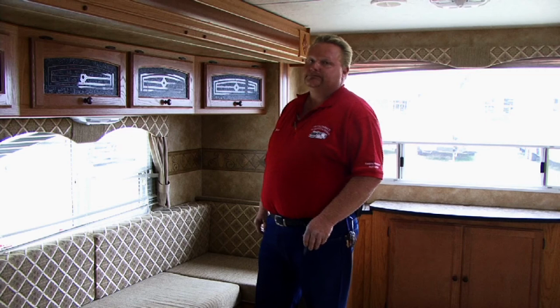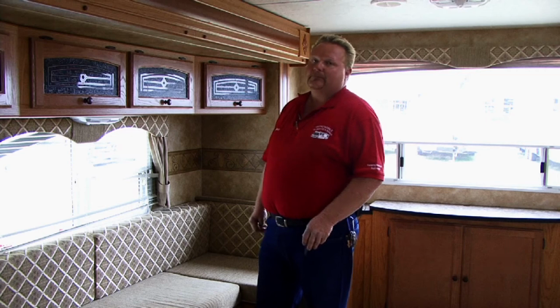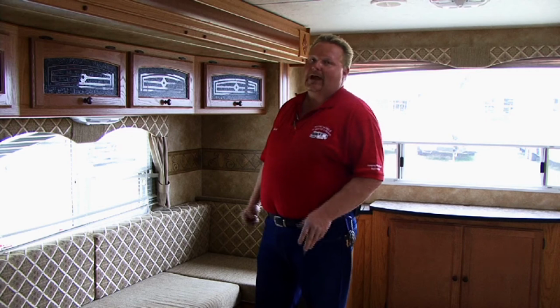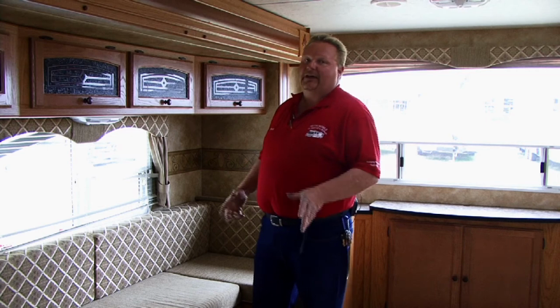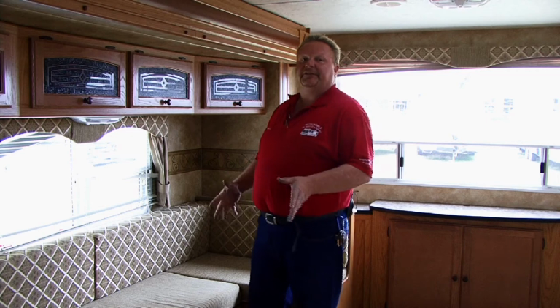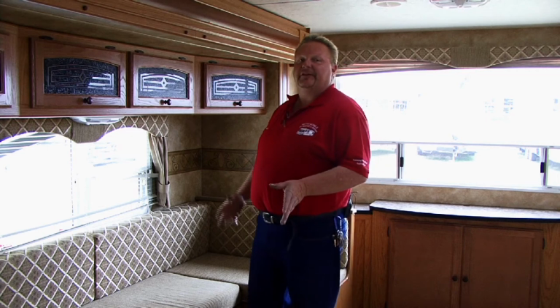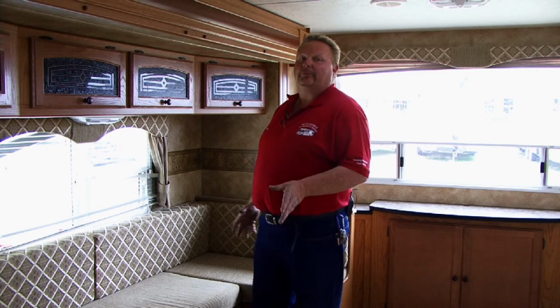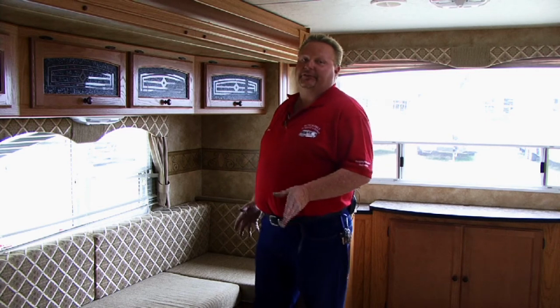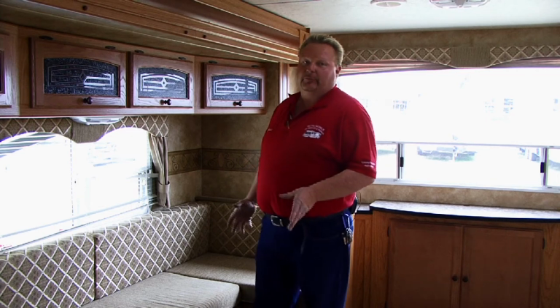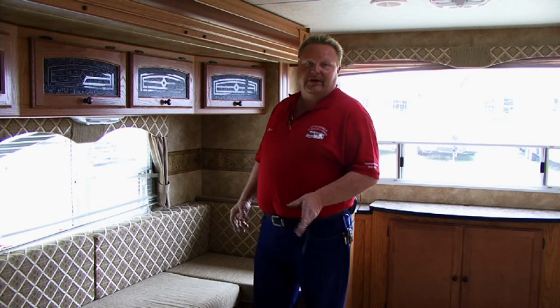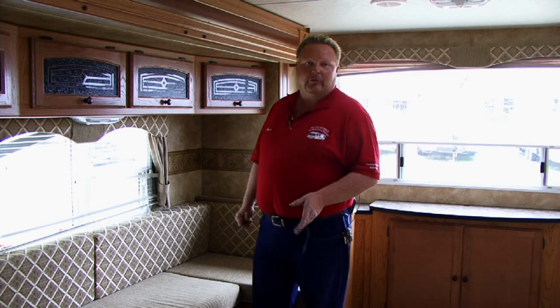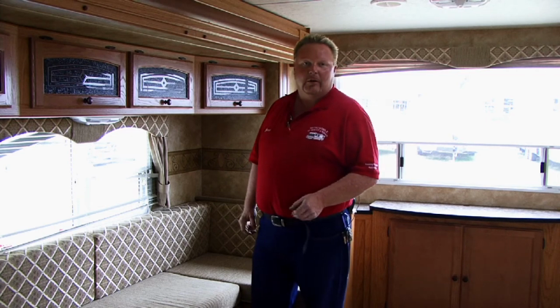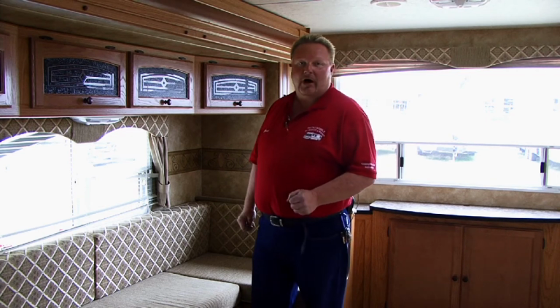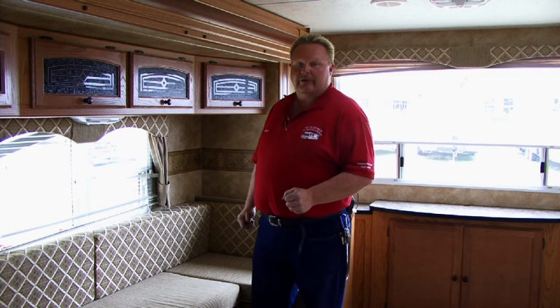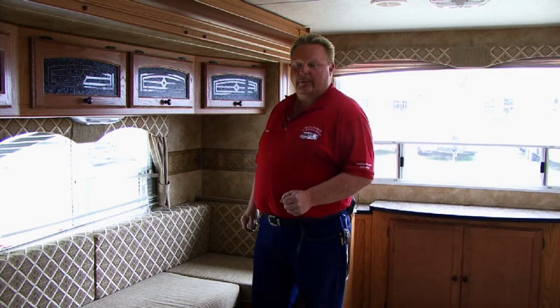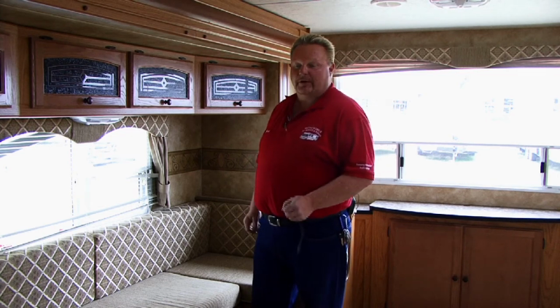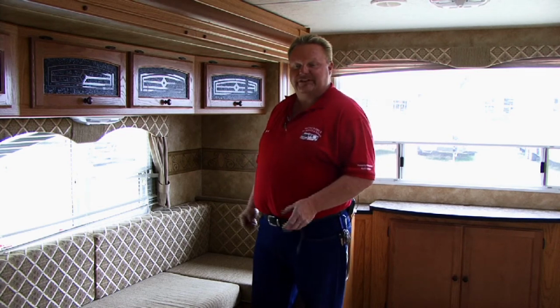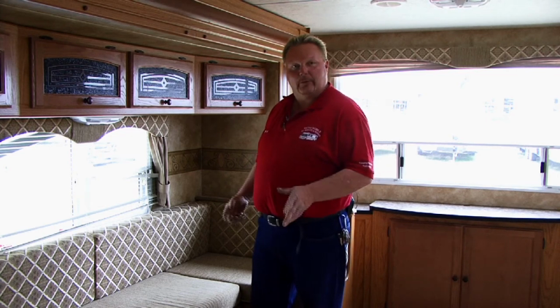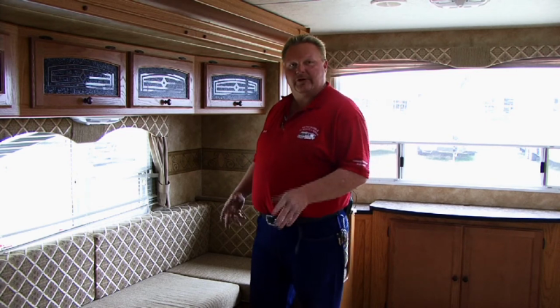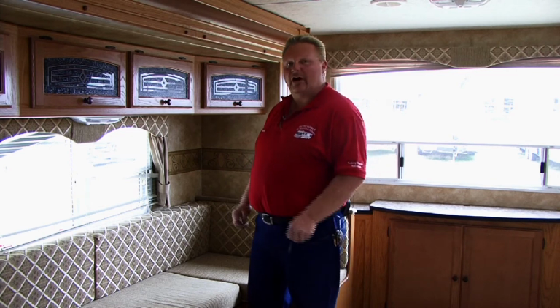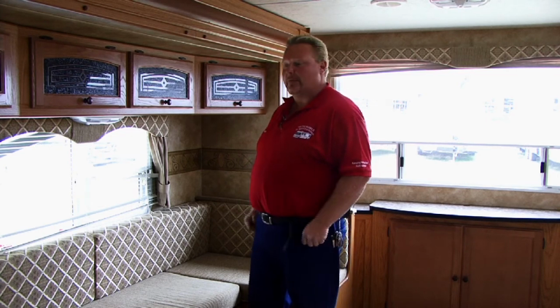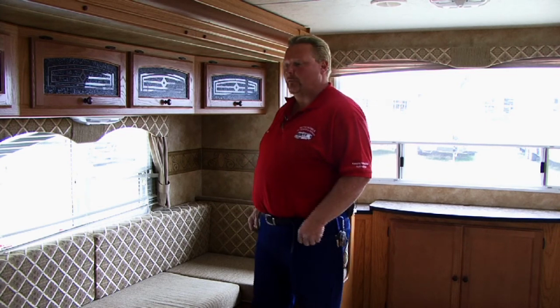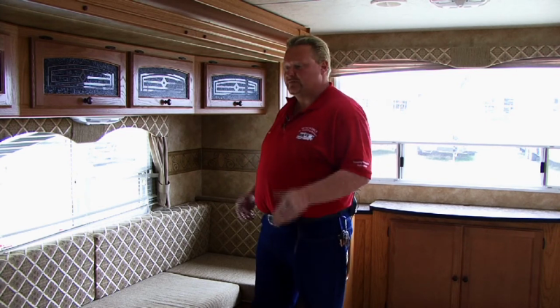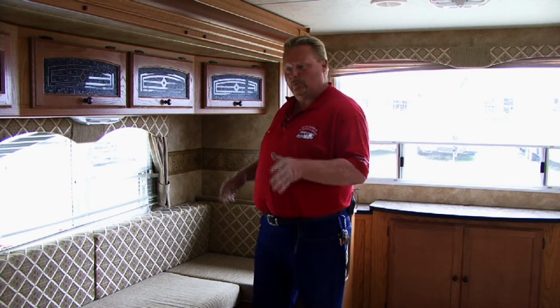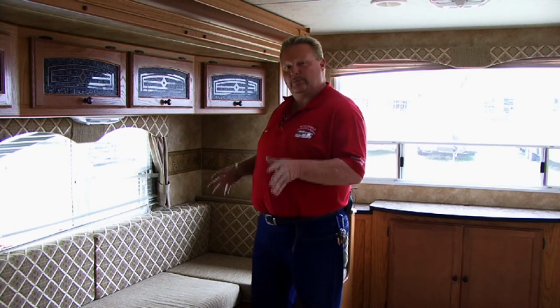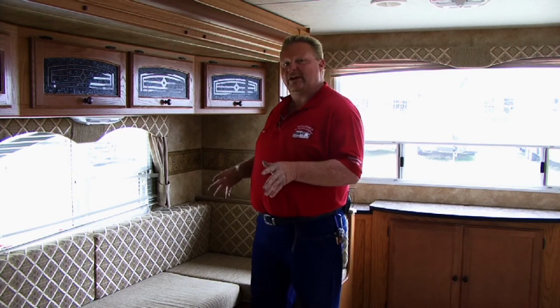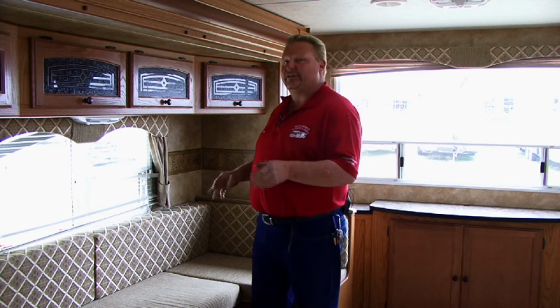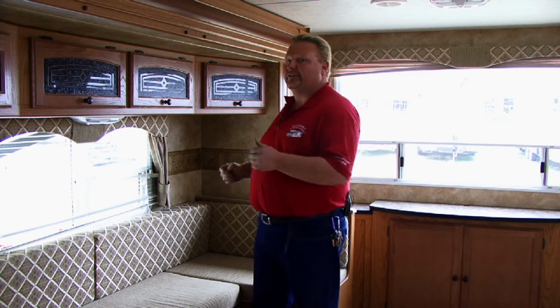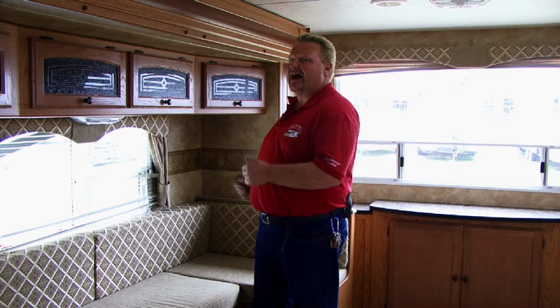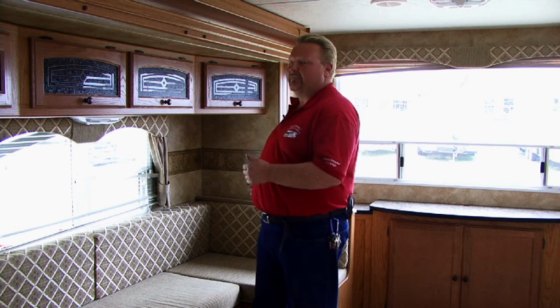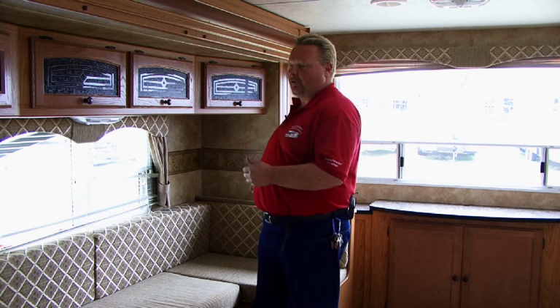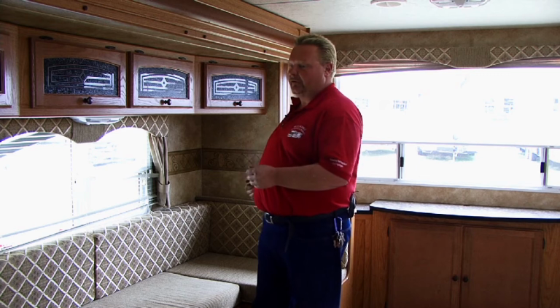Hi, this is Vince Preston with Metro Mobile RV Repair. Today we're going to talk about replacing your dining furniture.